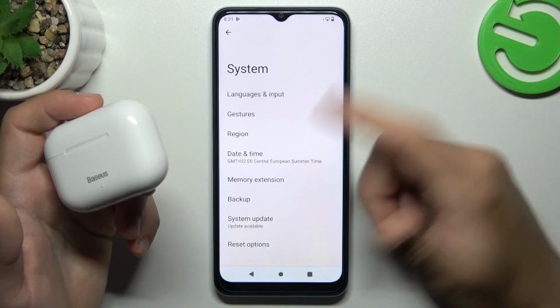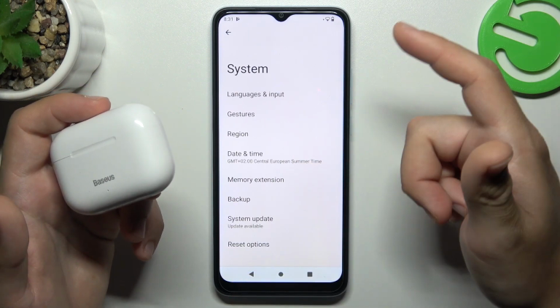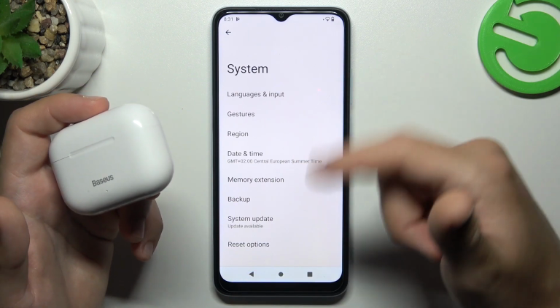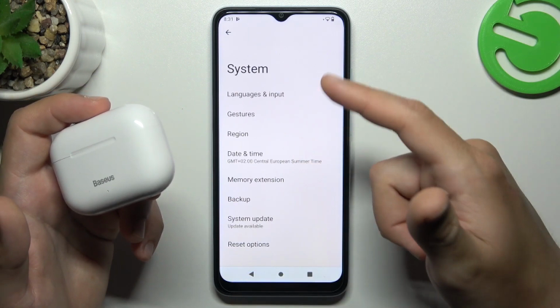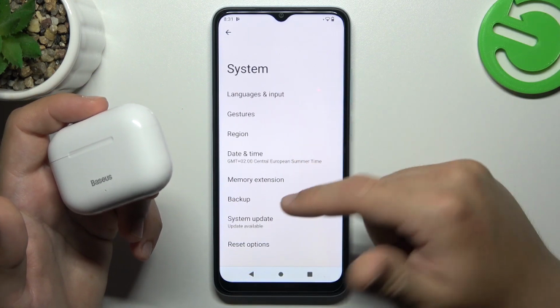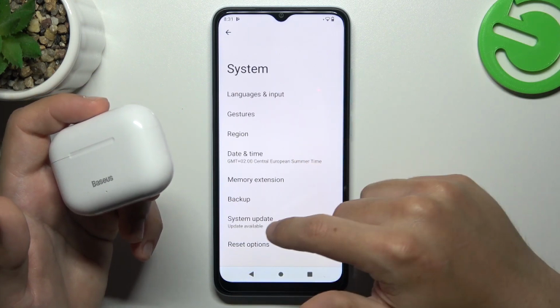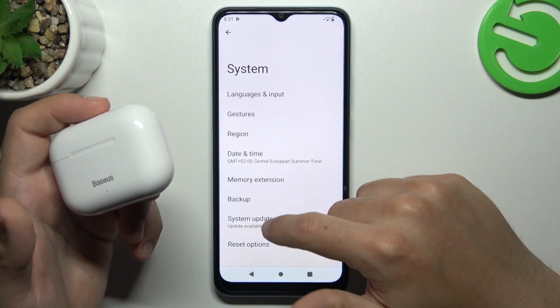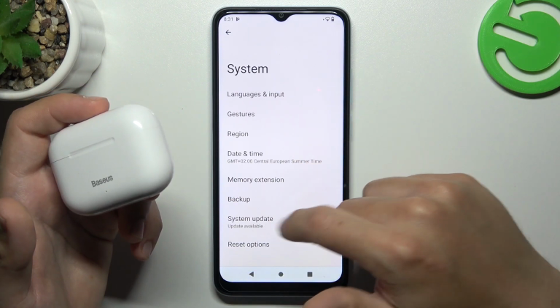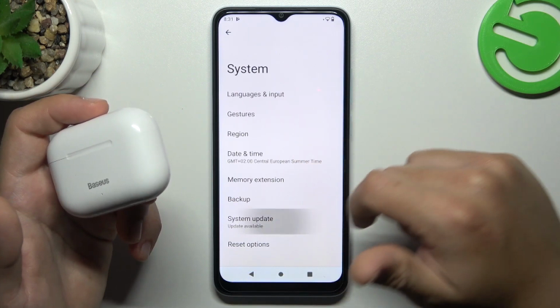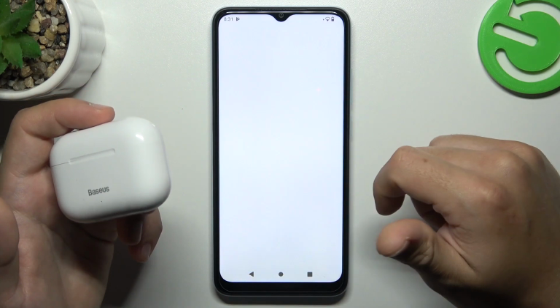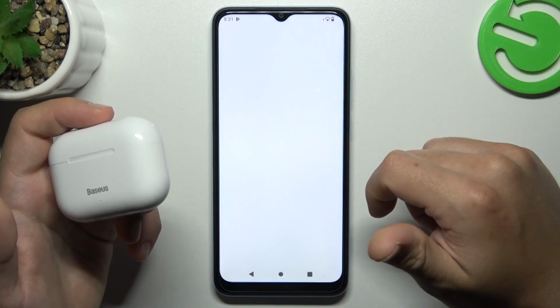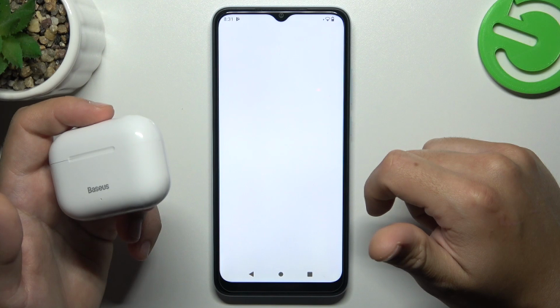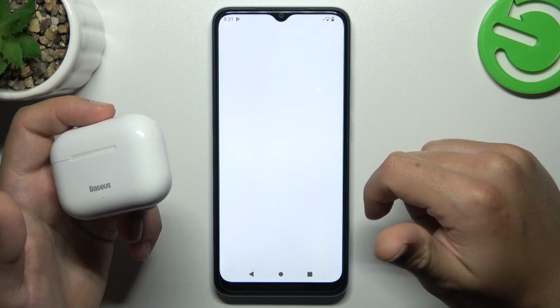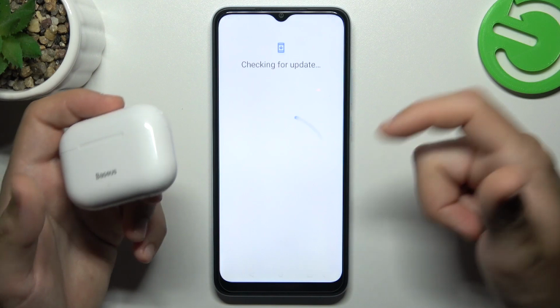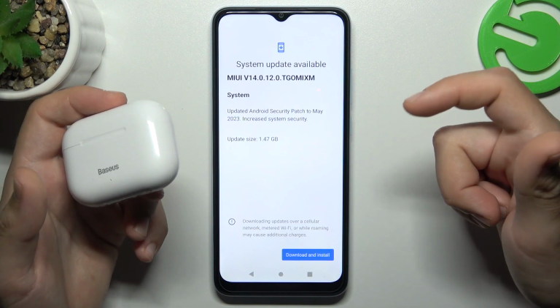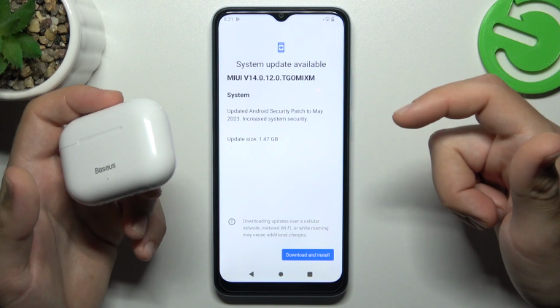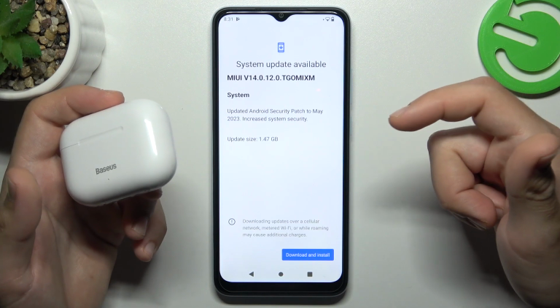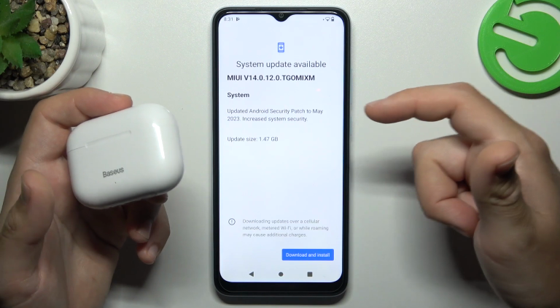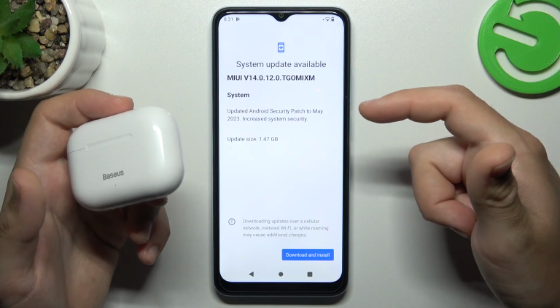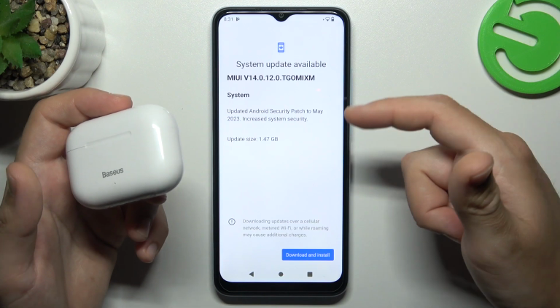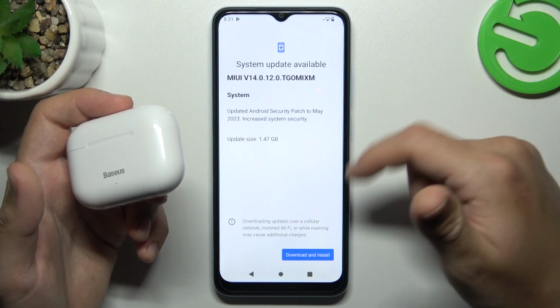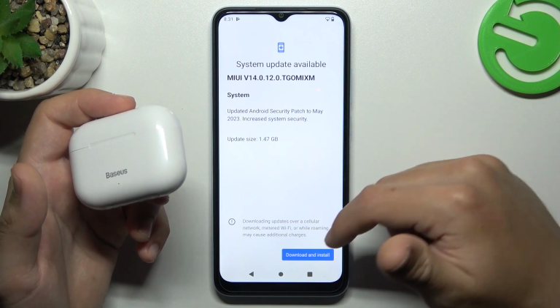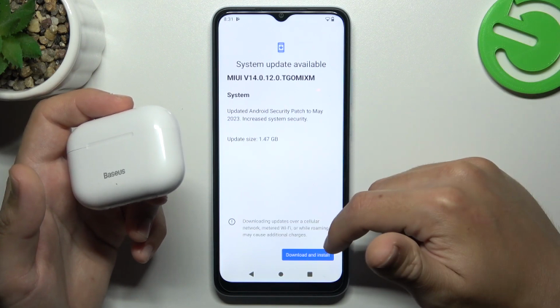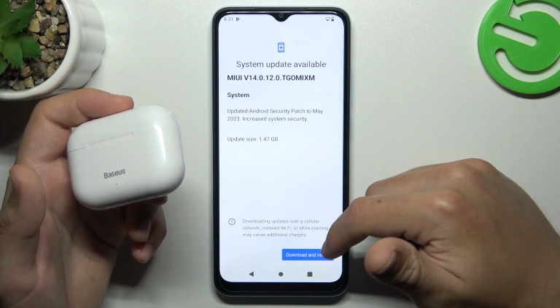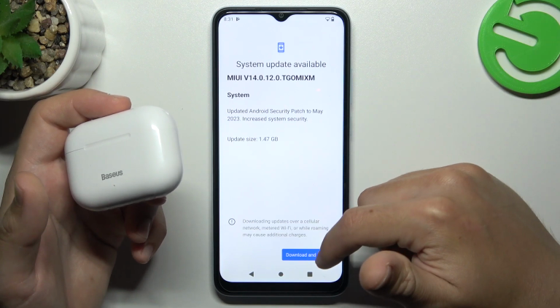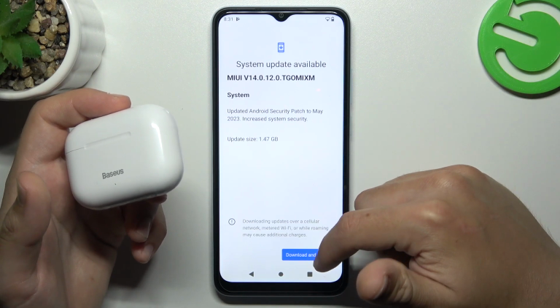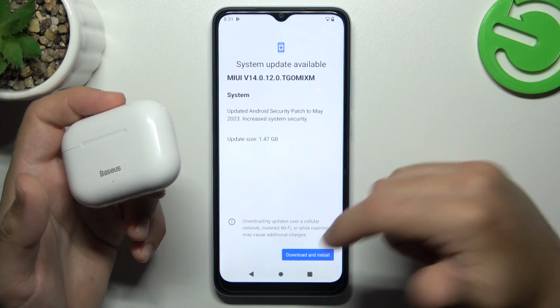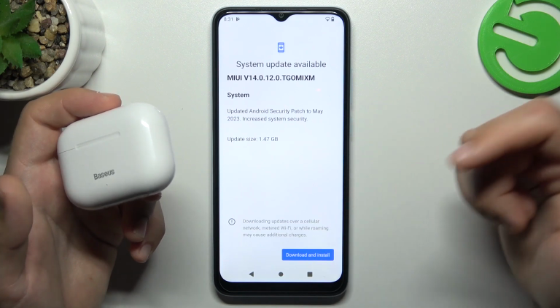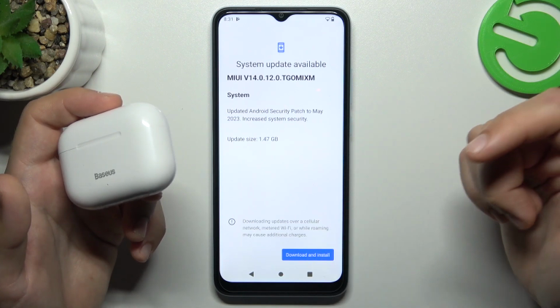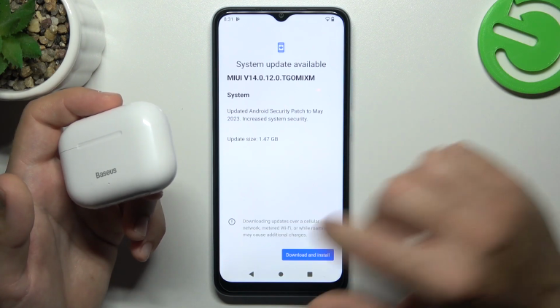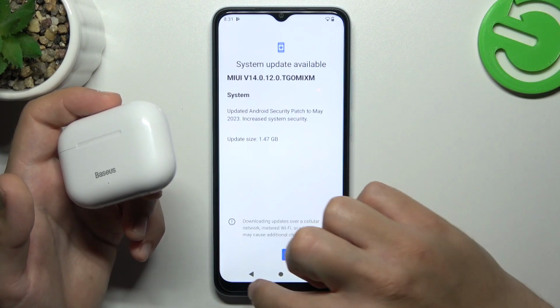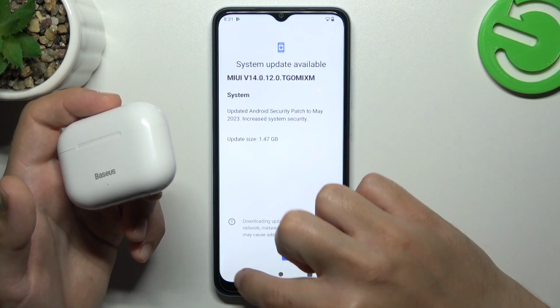You can also try to update your system. Check for updates, and if an update is available, just let it install.